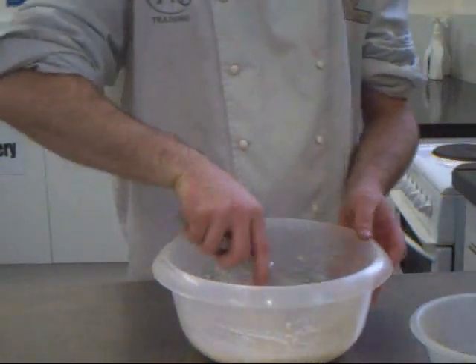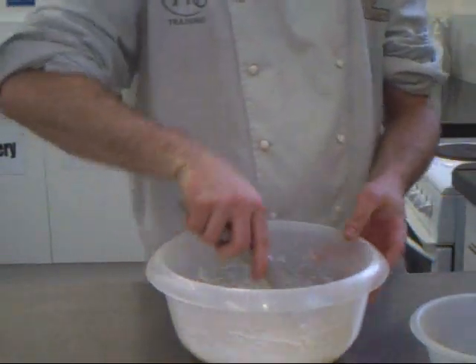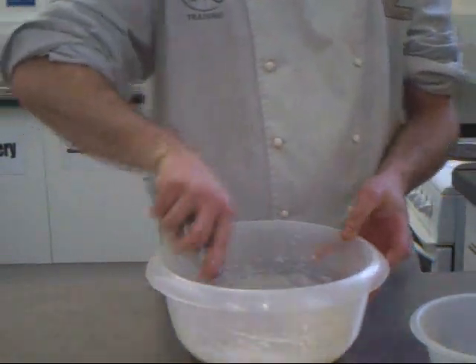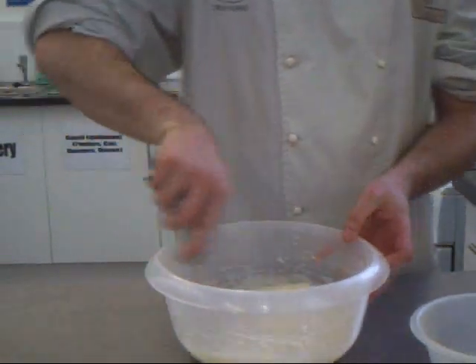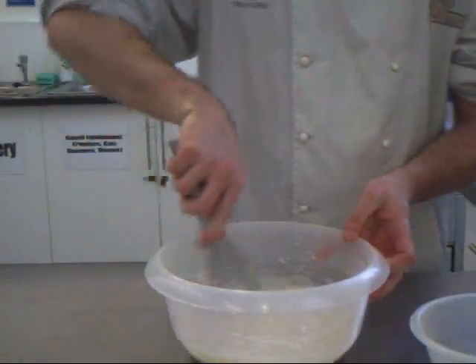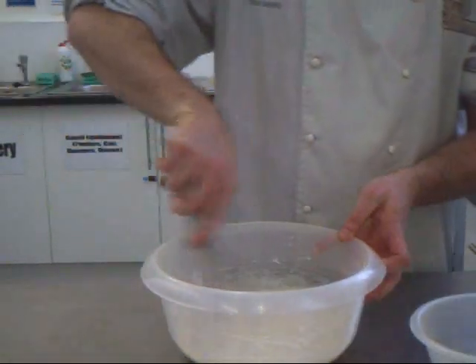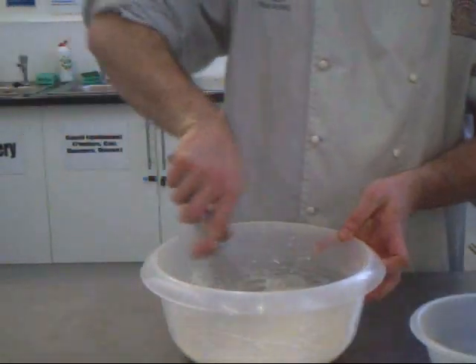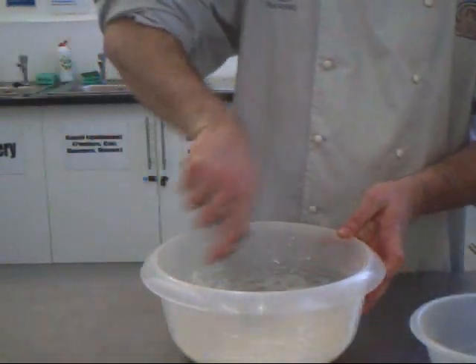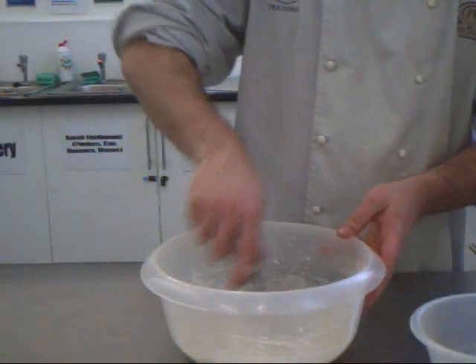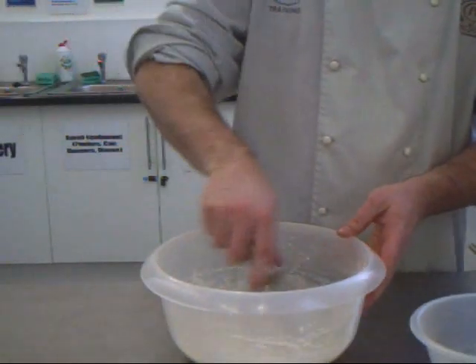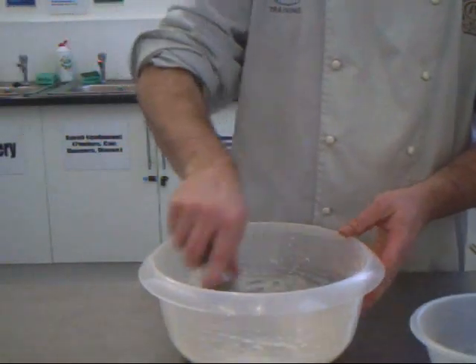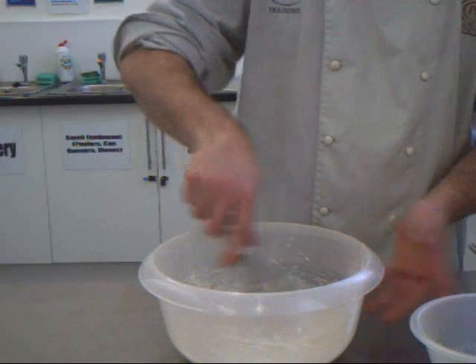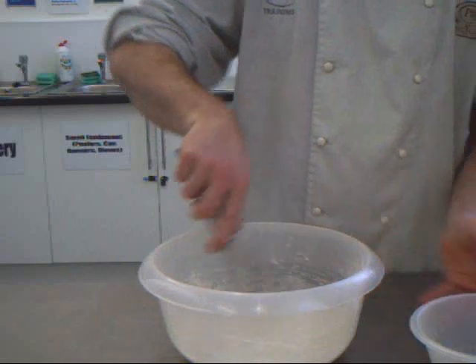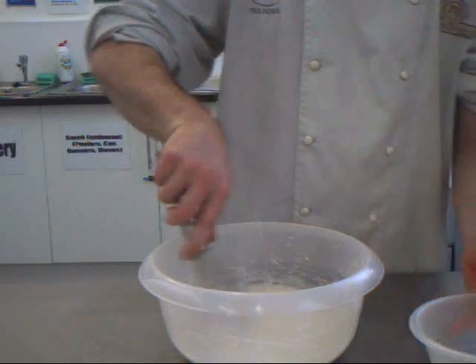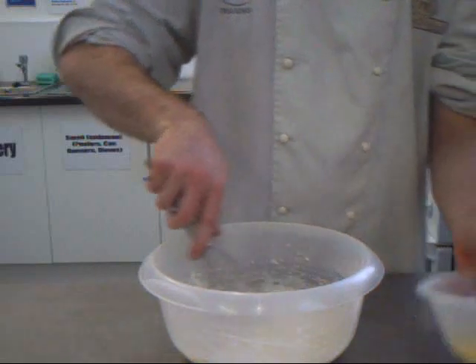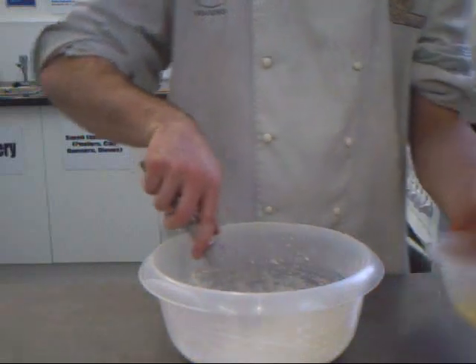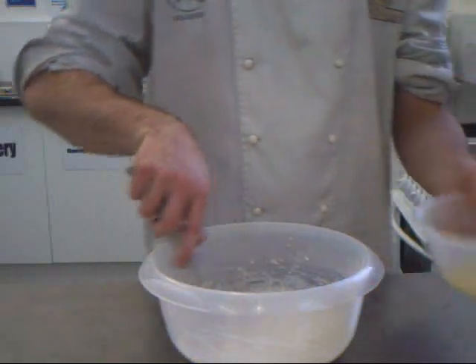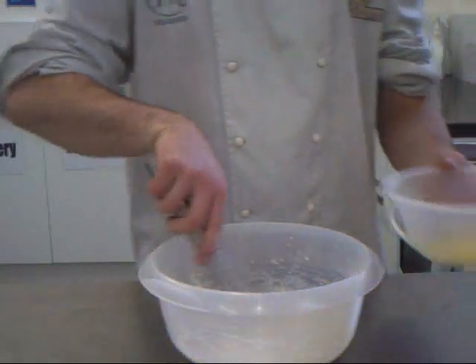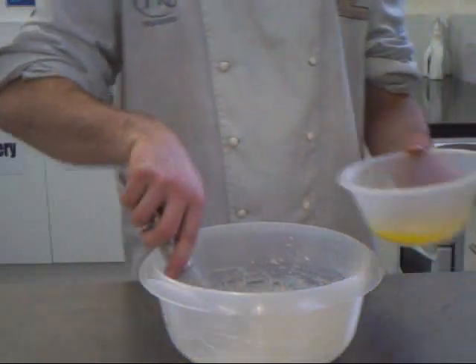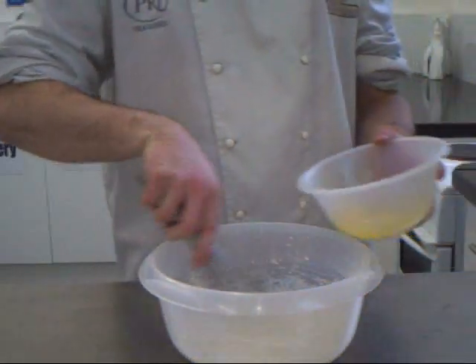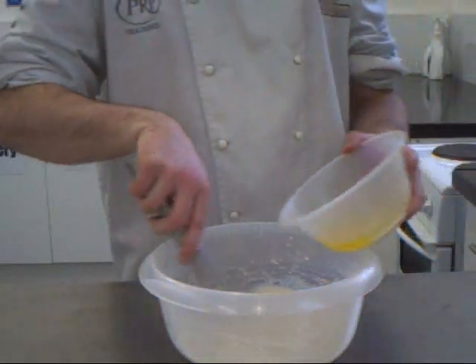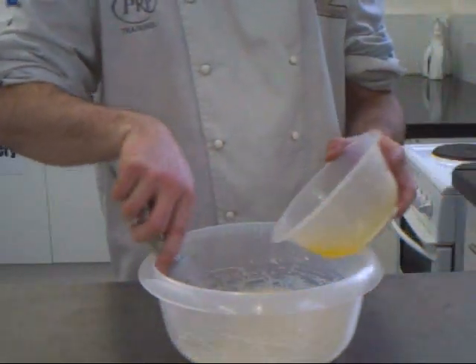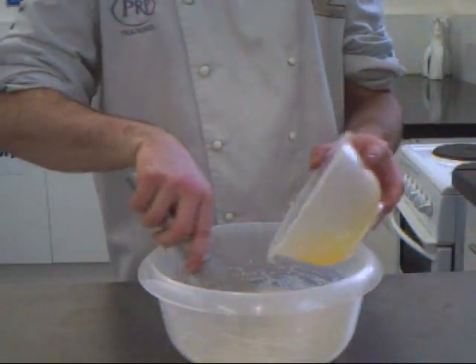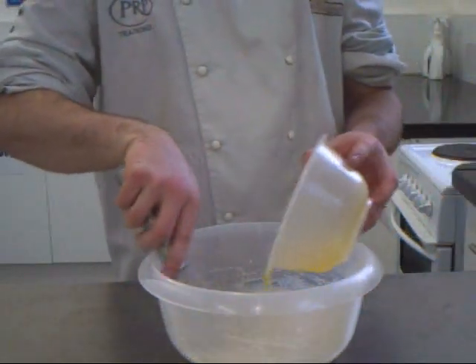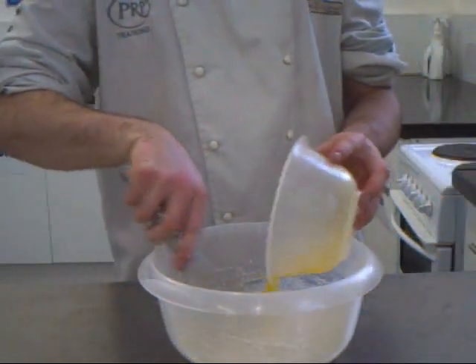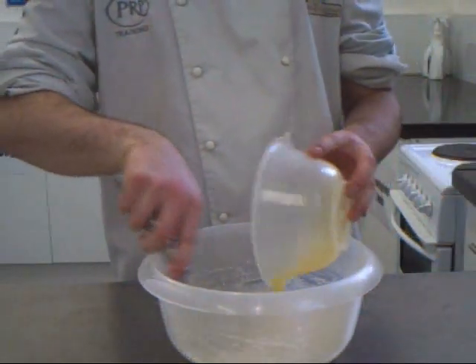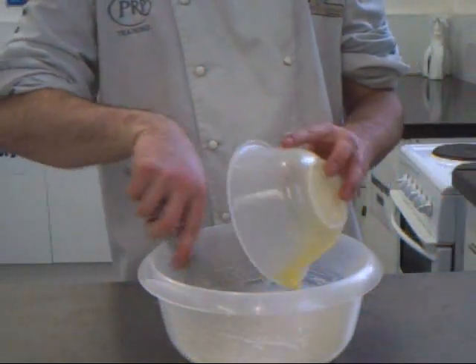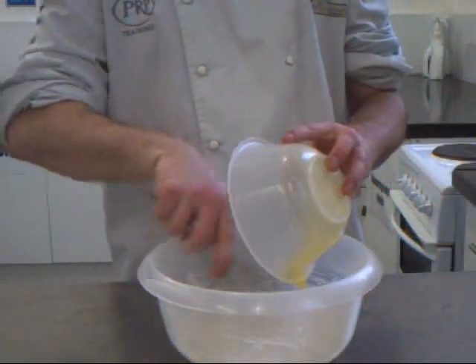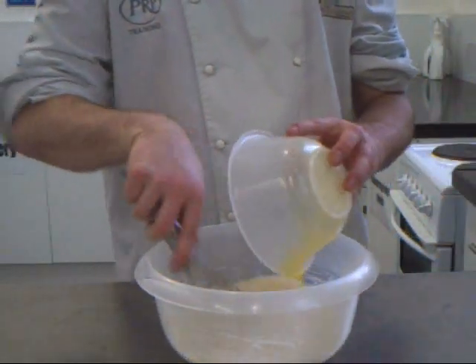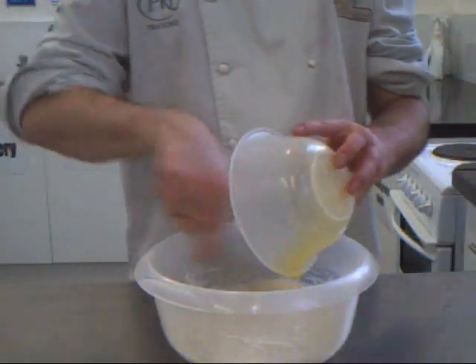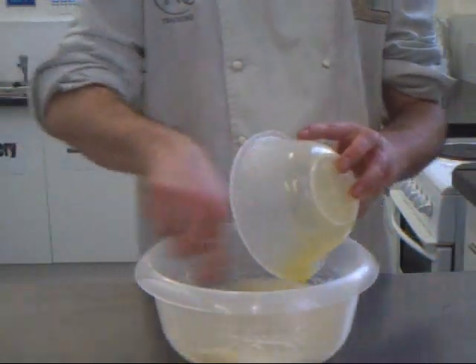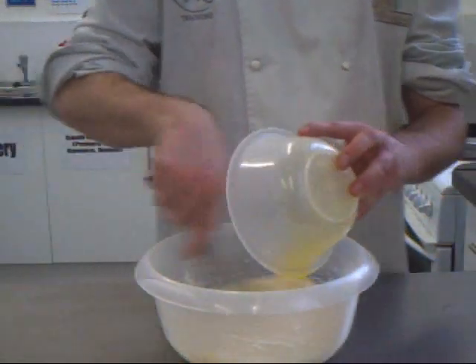Once you've whisked your batter and made sure there are no lumps, then just pour in 50 grams of melted butter.